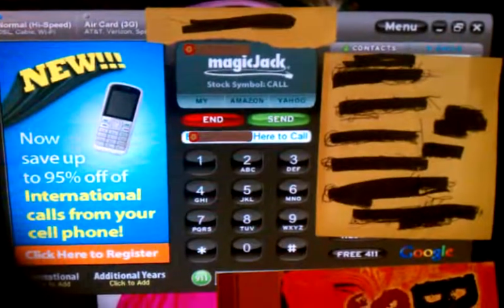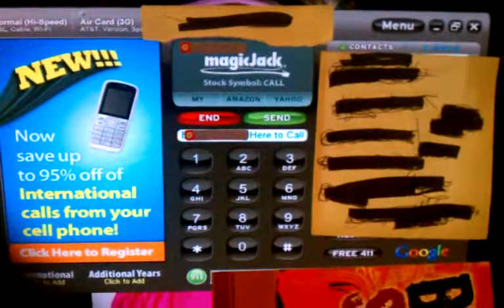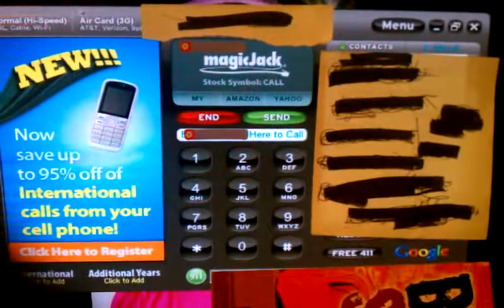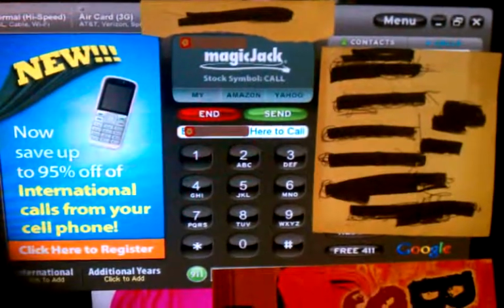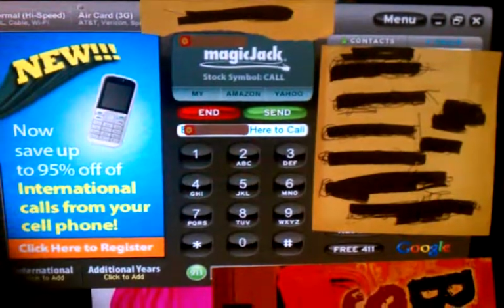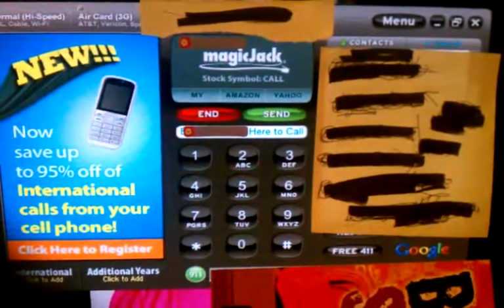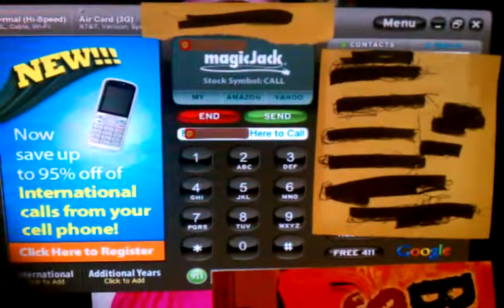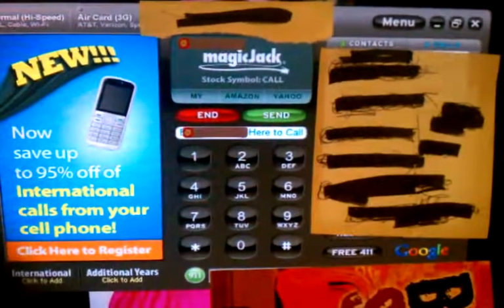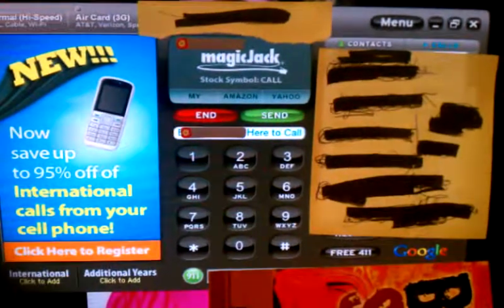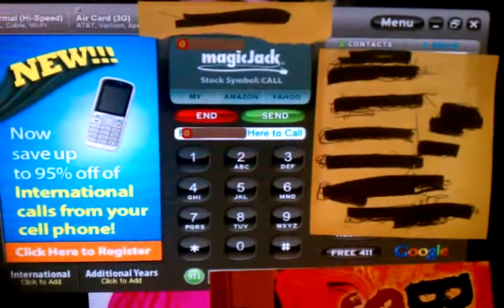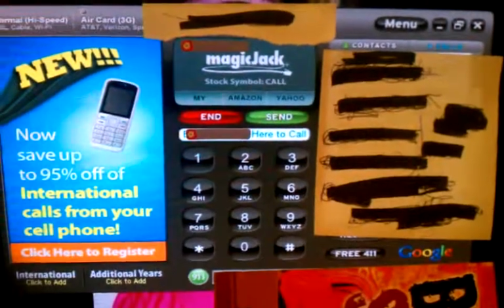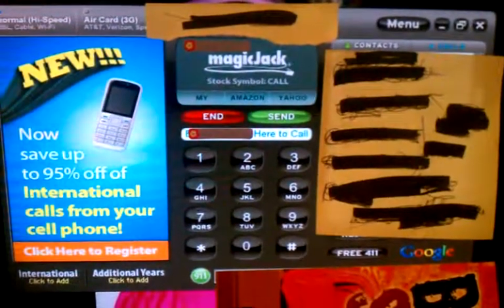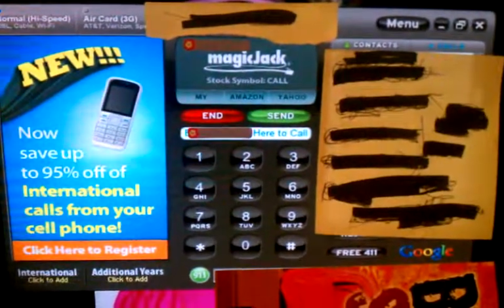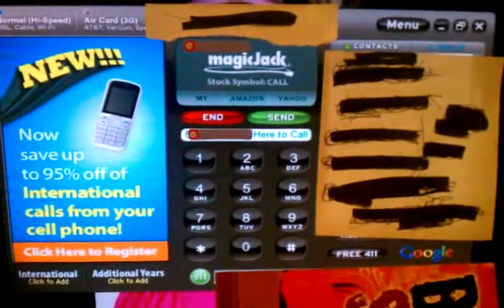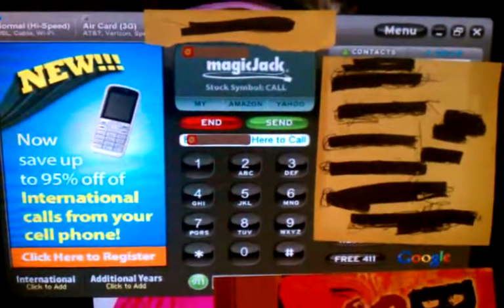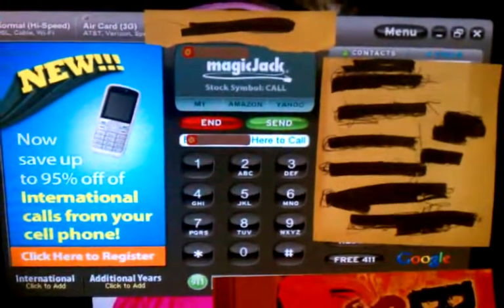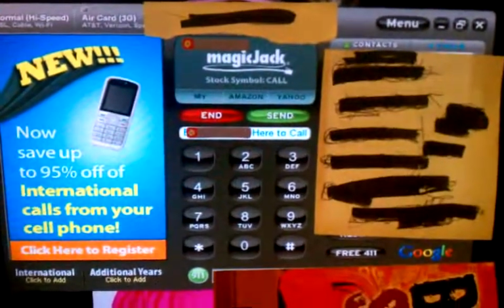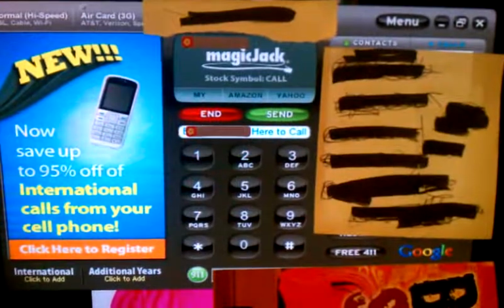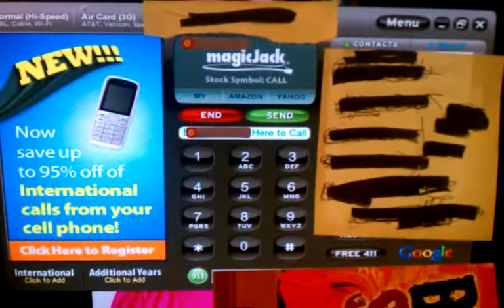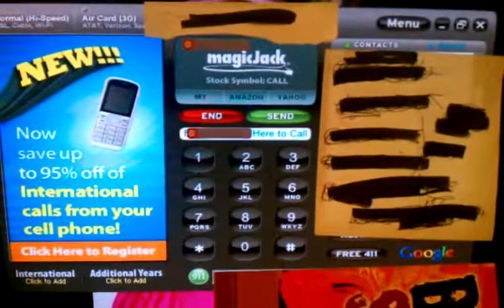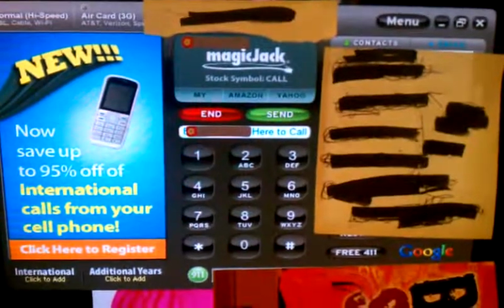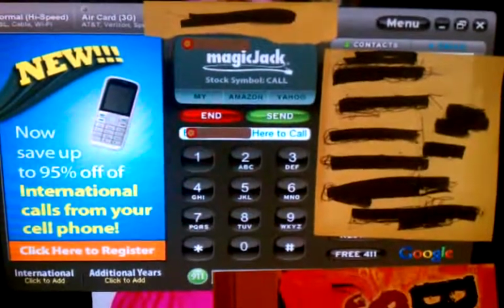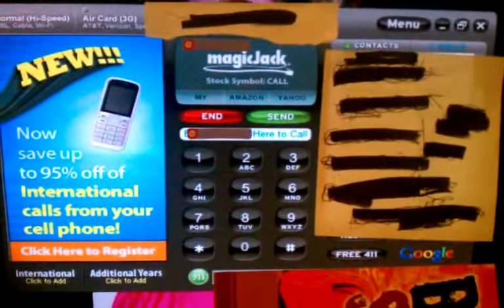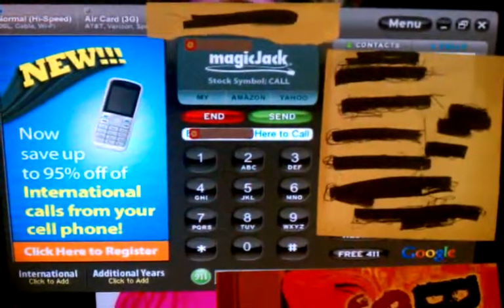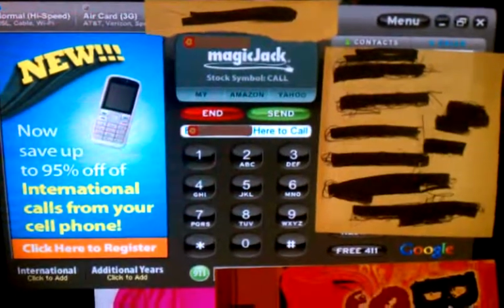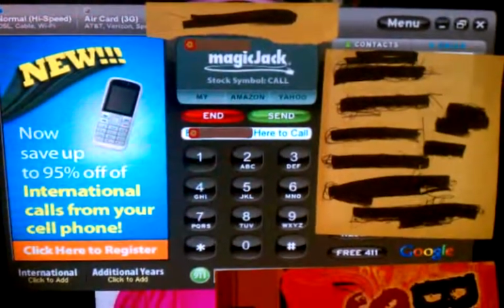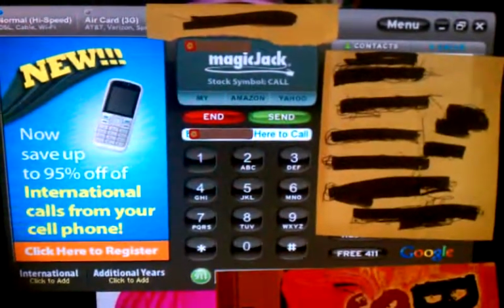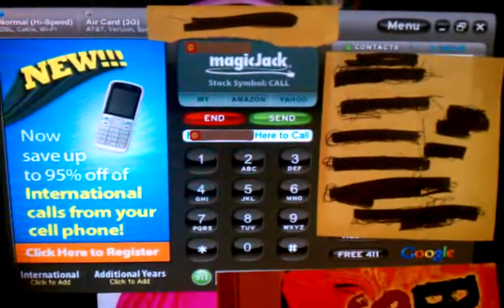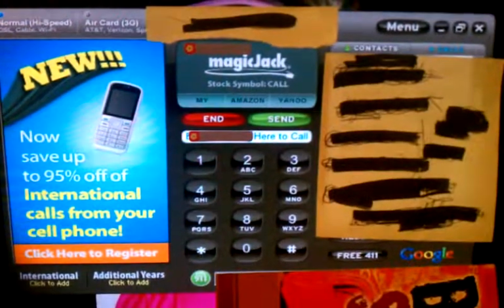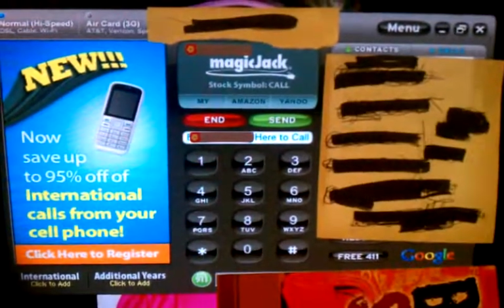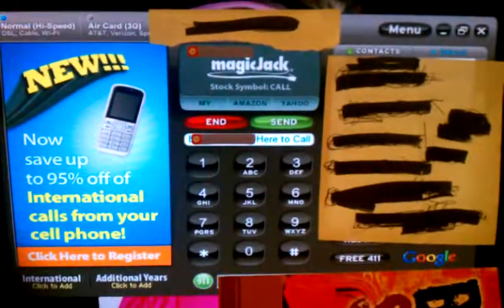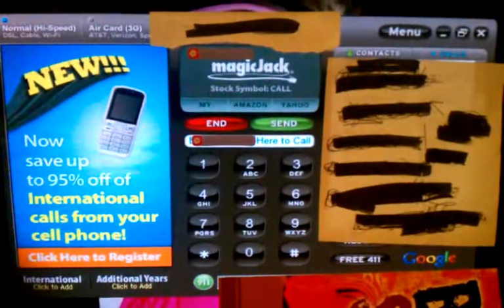The video I'm doing today is a review on the MagicJack. I got it and the first day I must say I was pretty excited. I was happy.